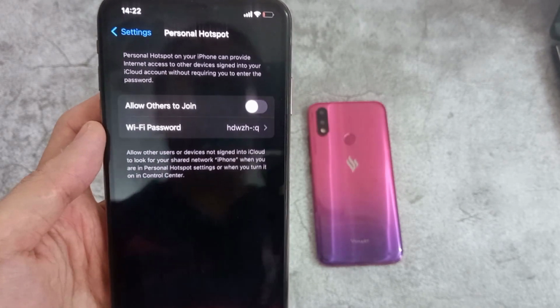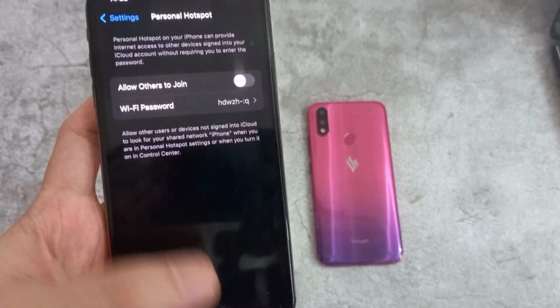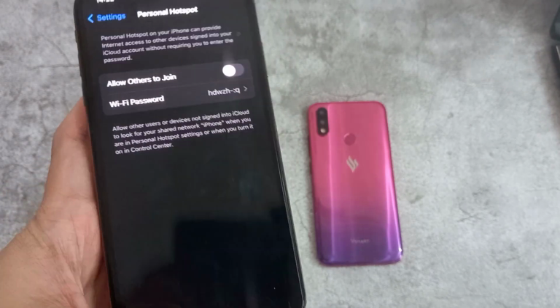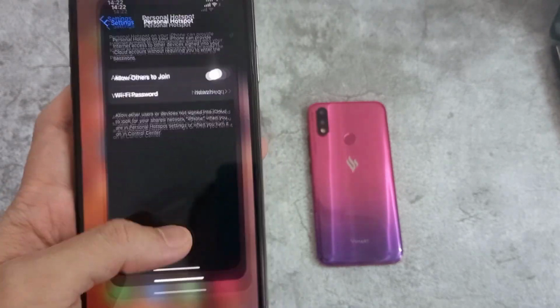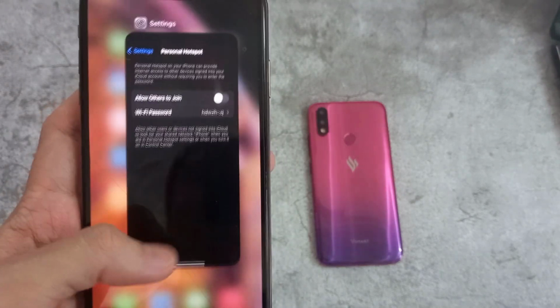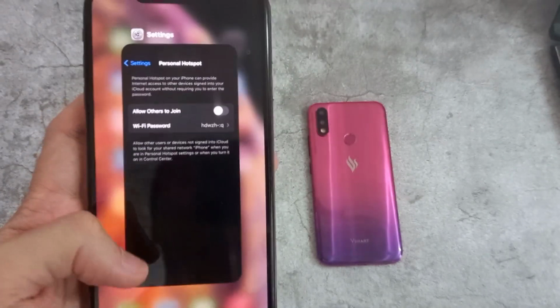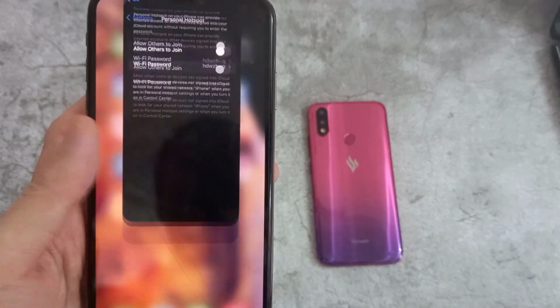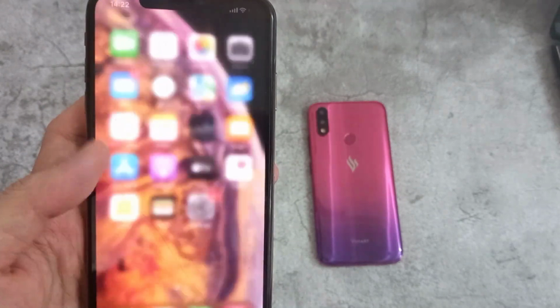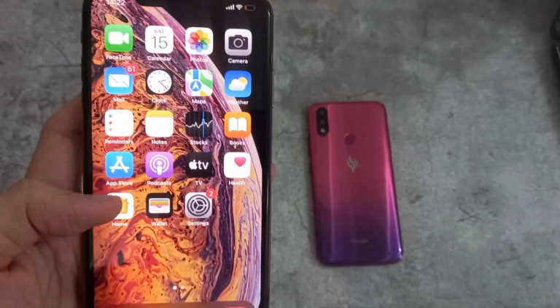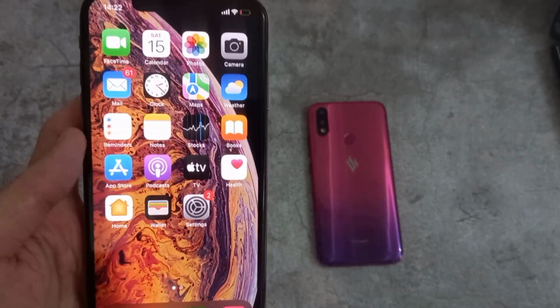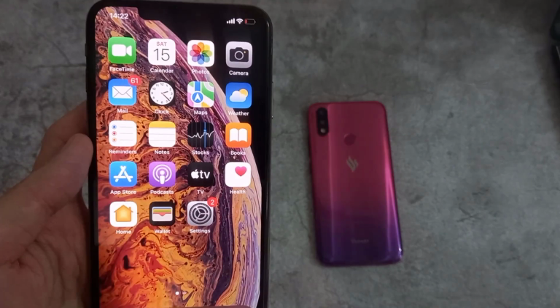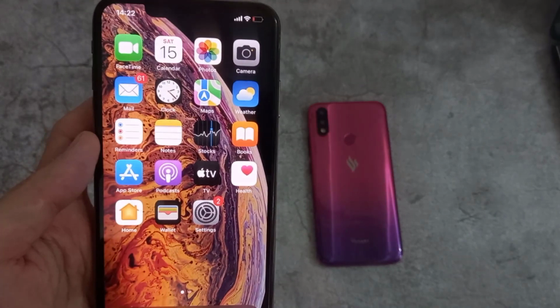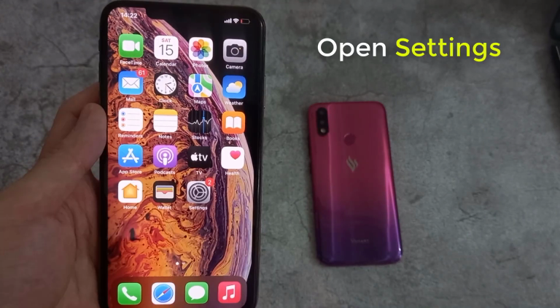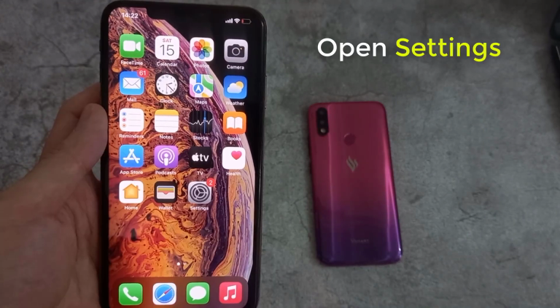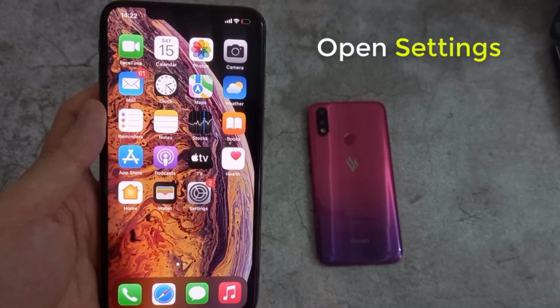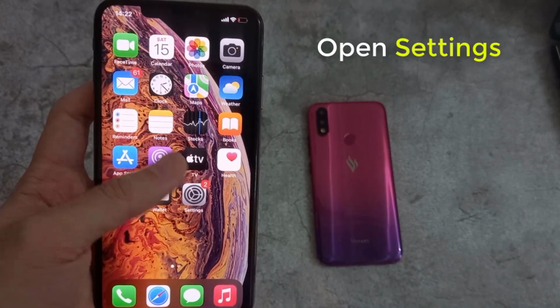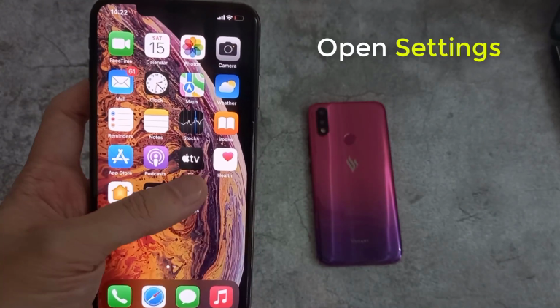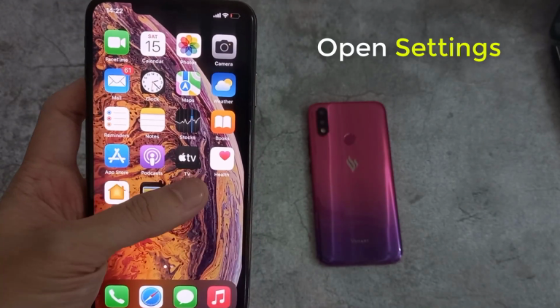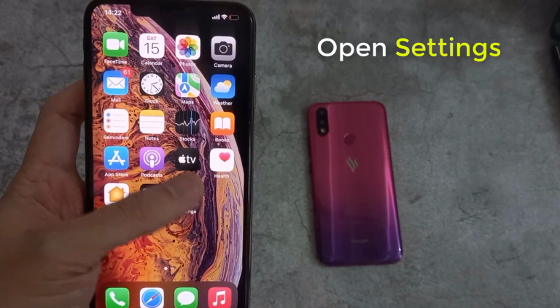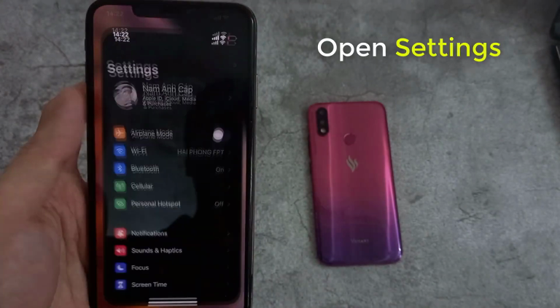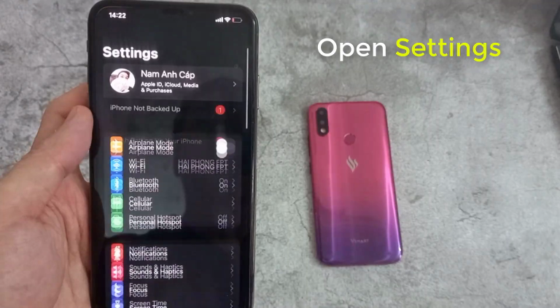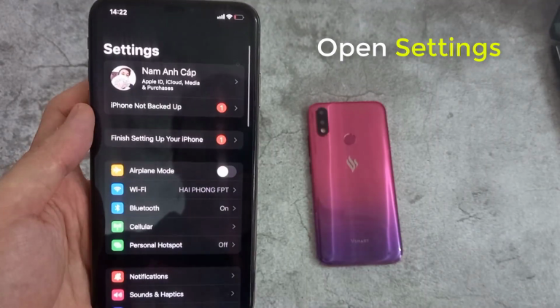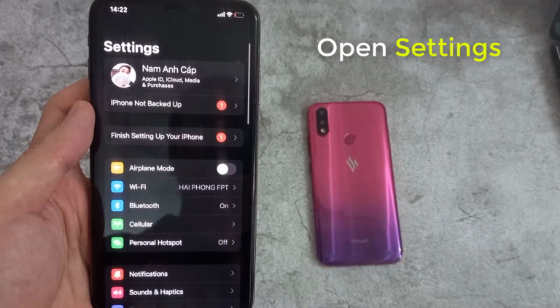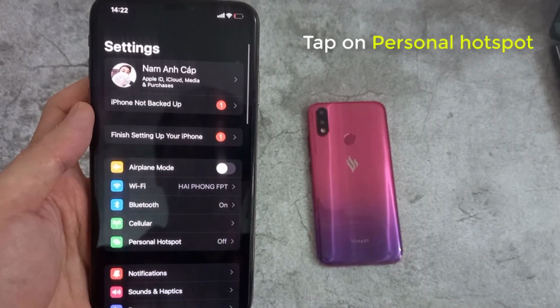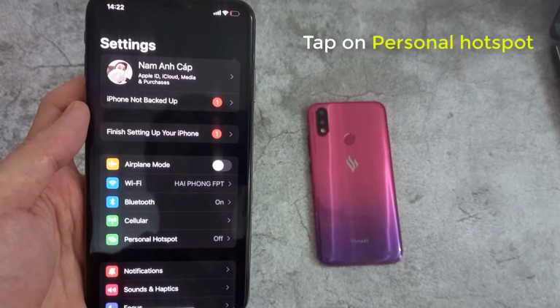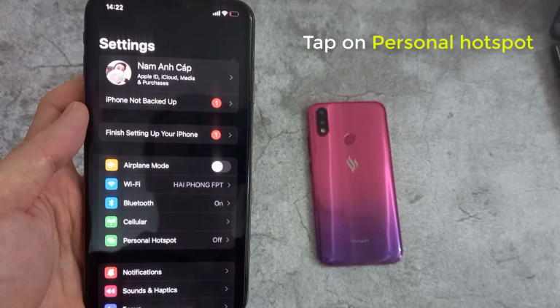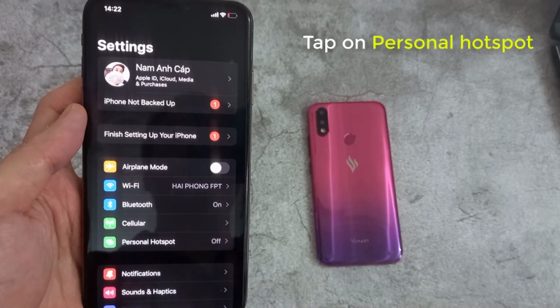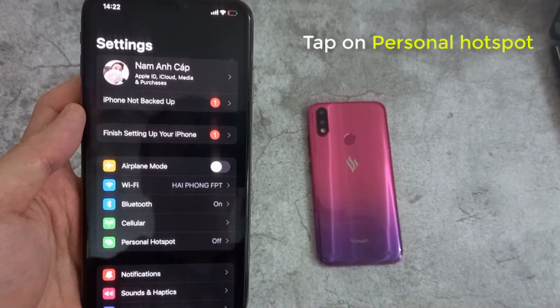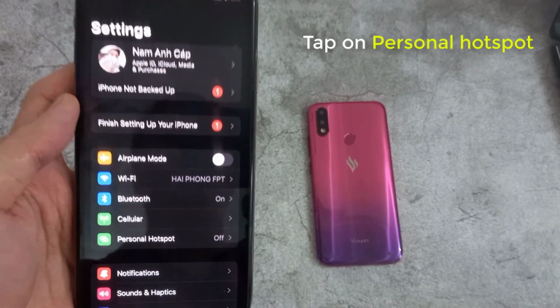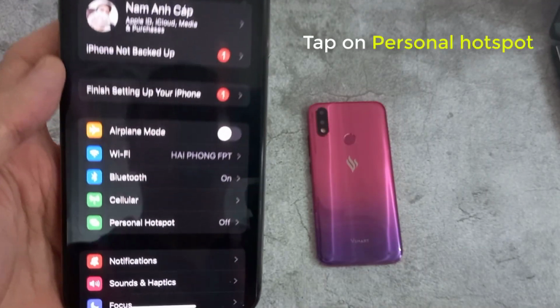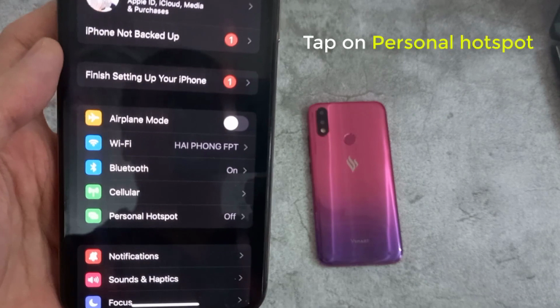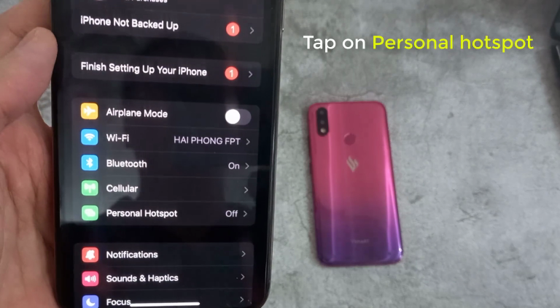Now, go back to your home screen, and then tap on the Settings icon. Then tap on Personal Hotspot.